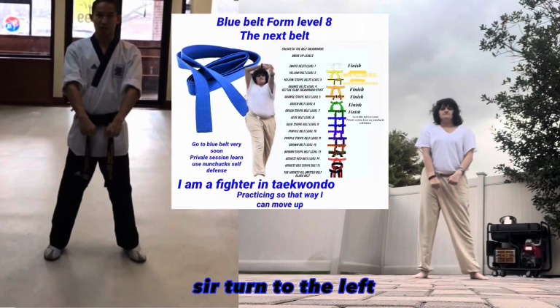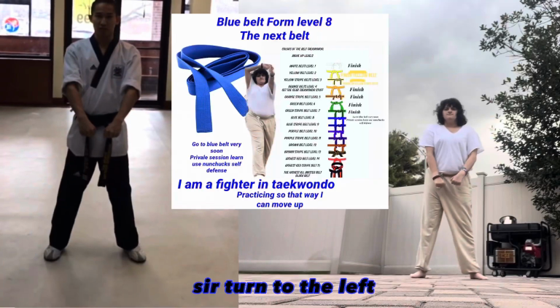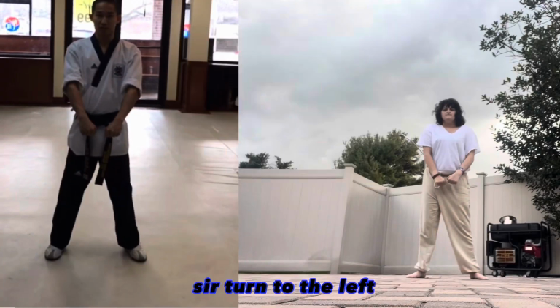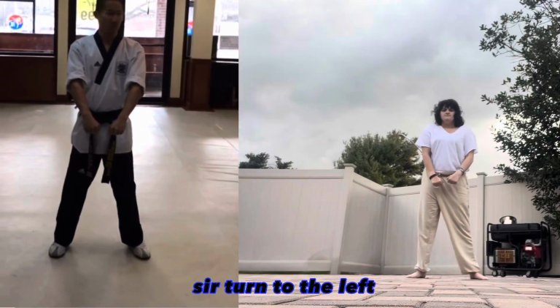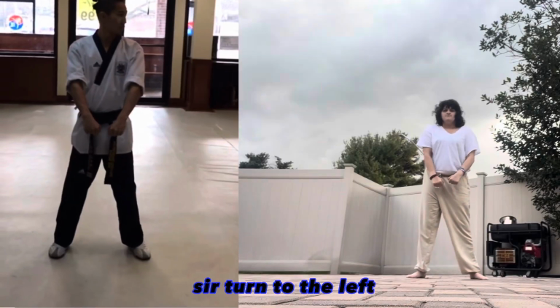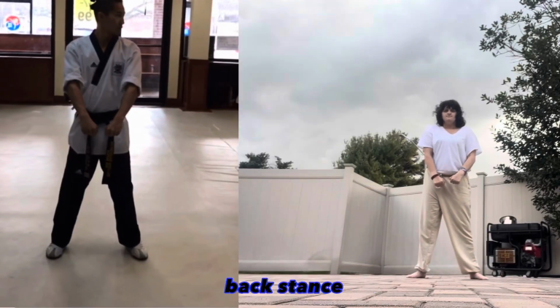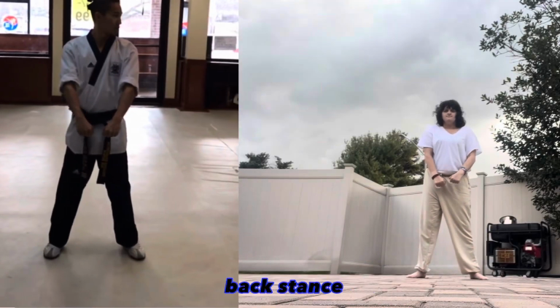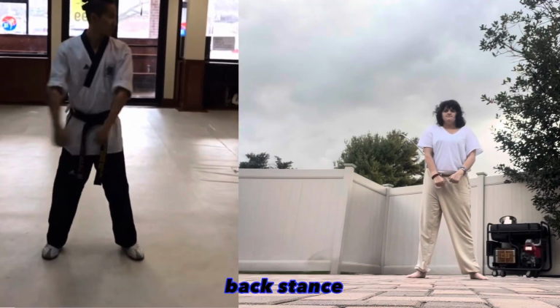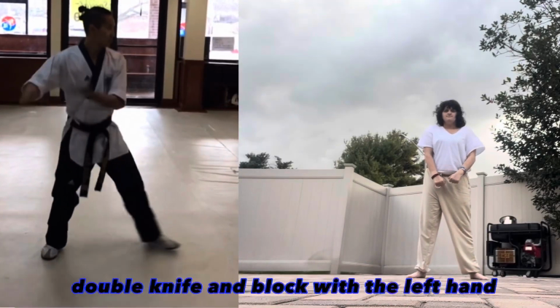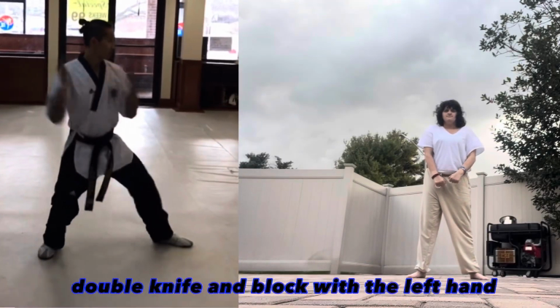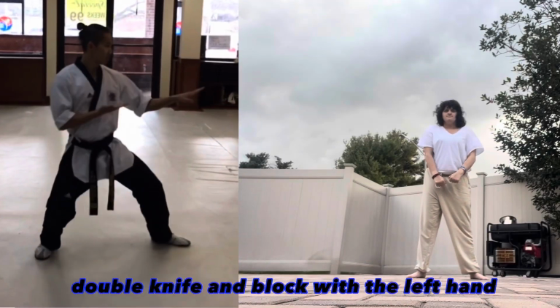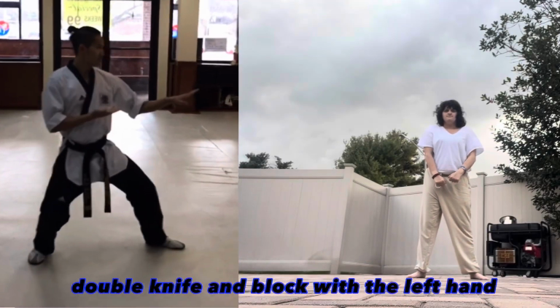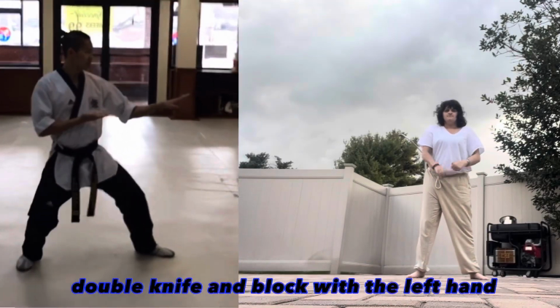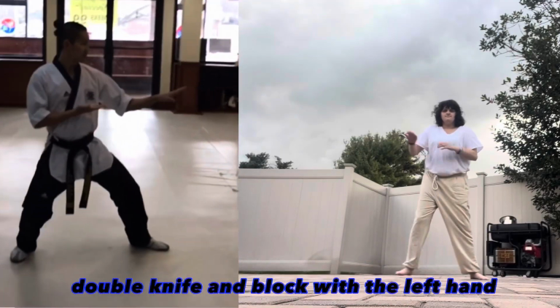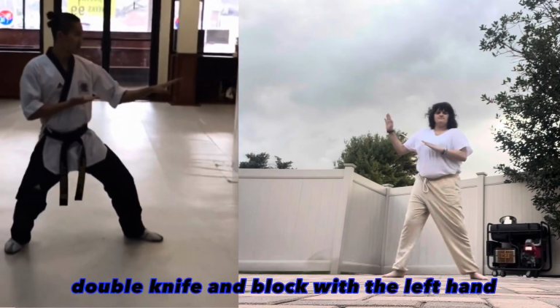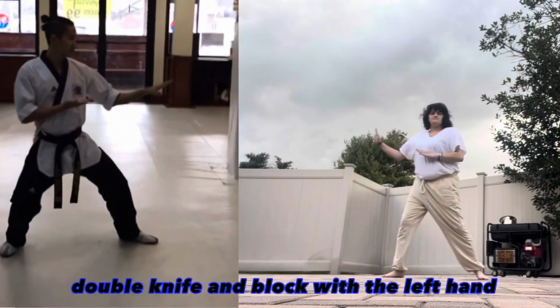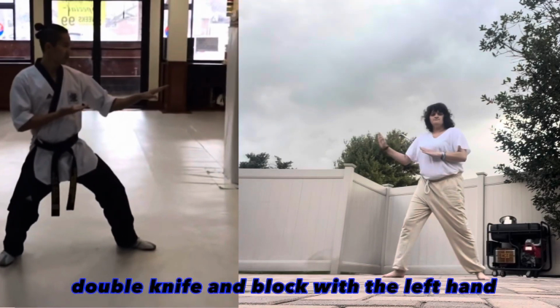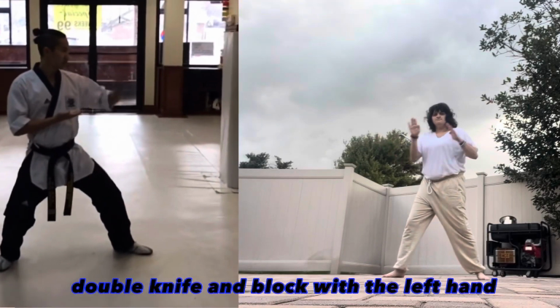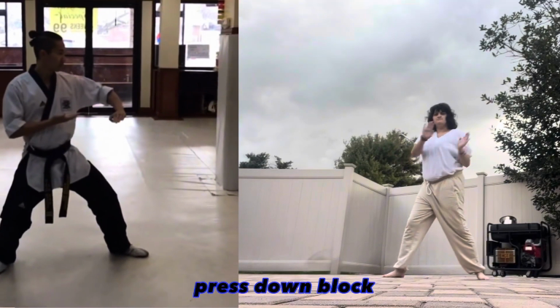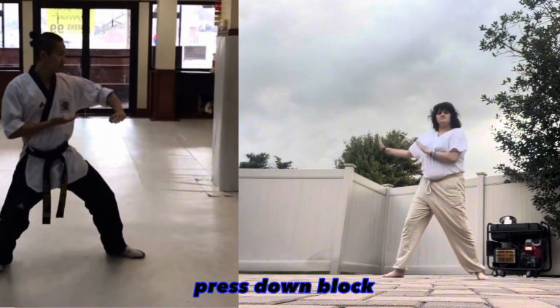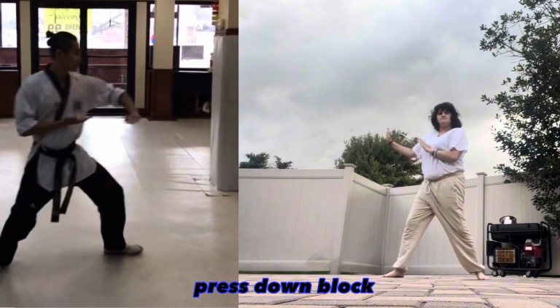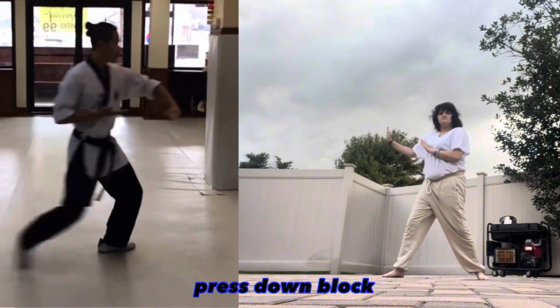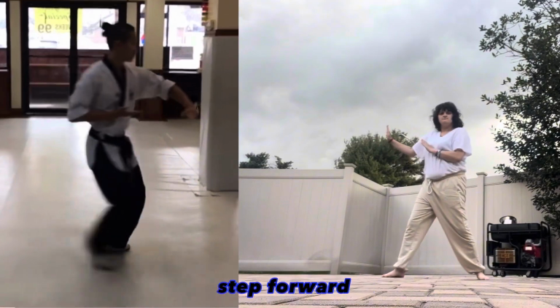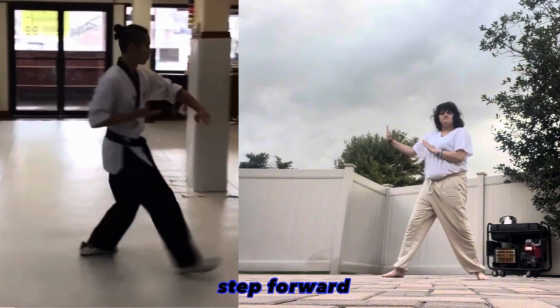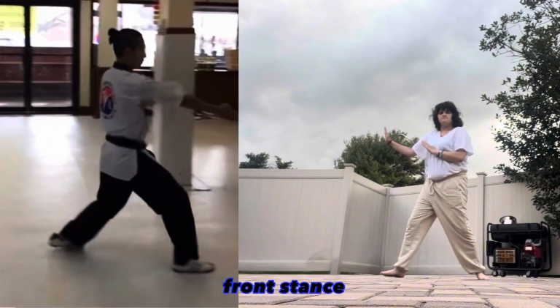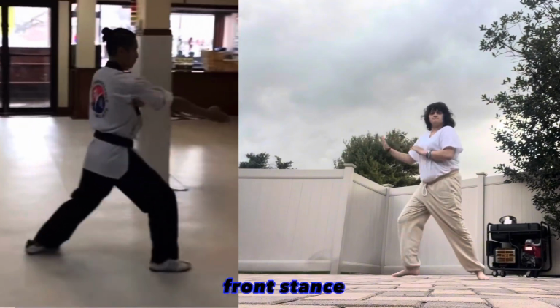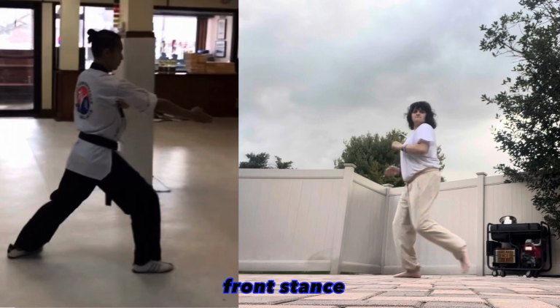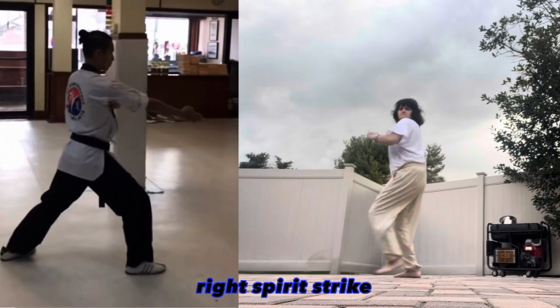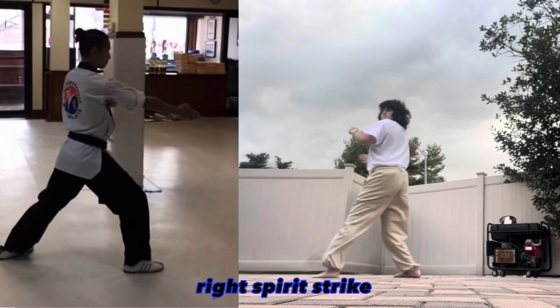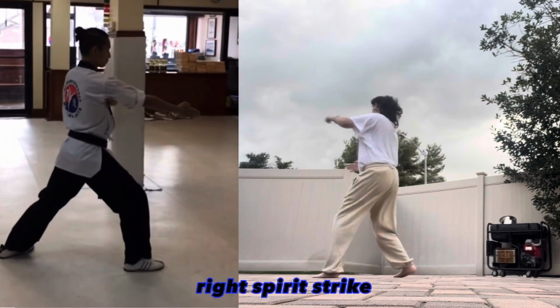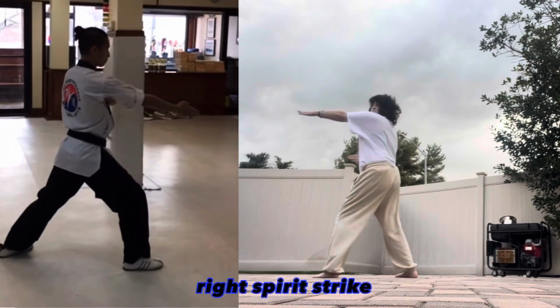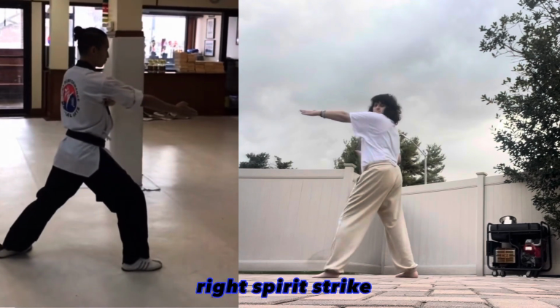Turn to the left, back stance, double knife hand block. With the left hand, press down block, step forward, front stance, right spear hand strike.